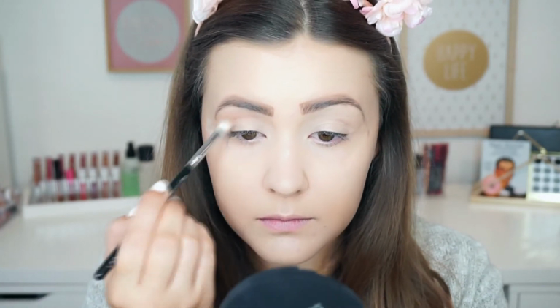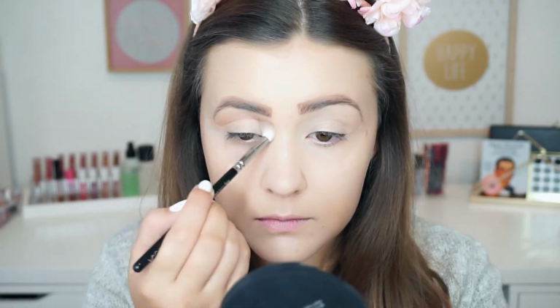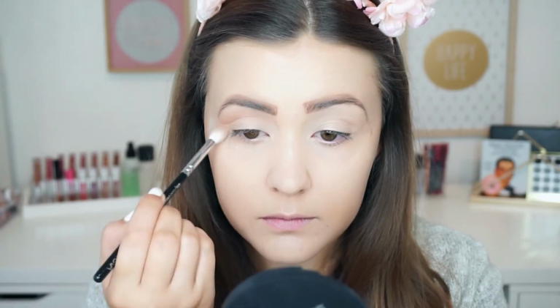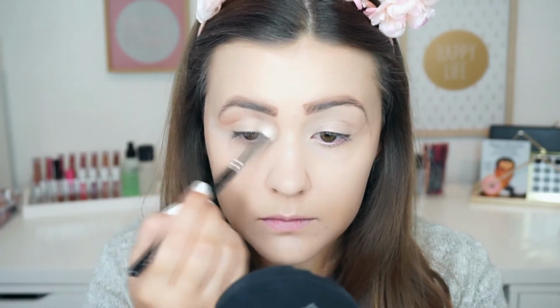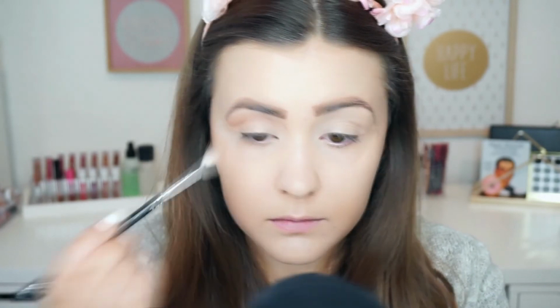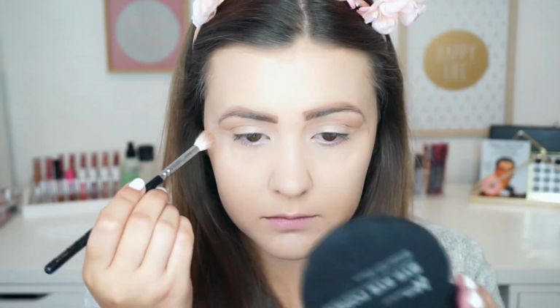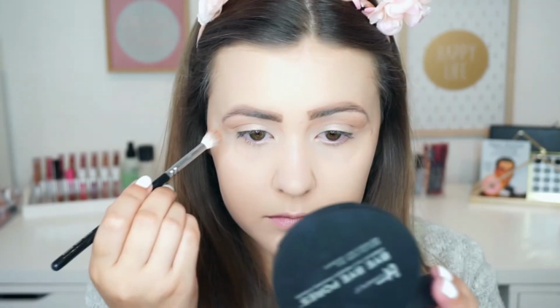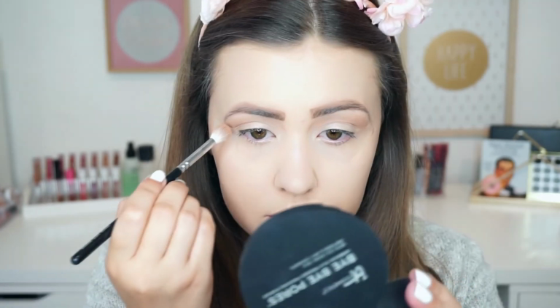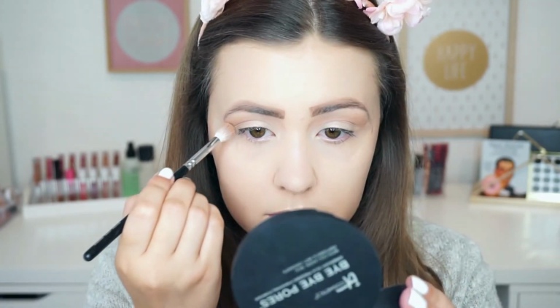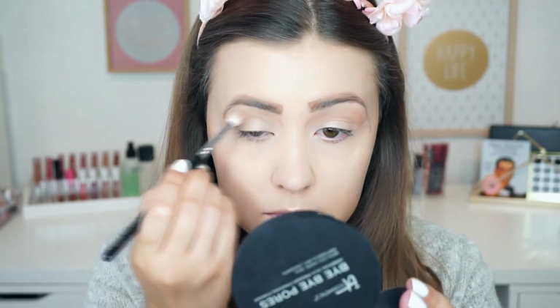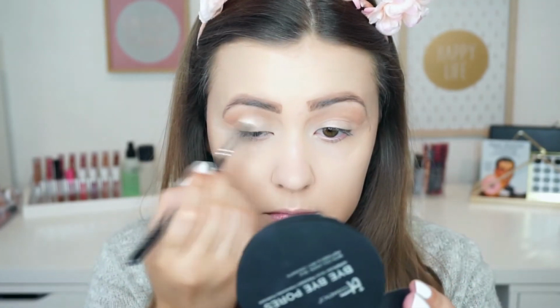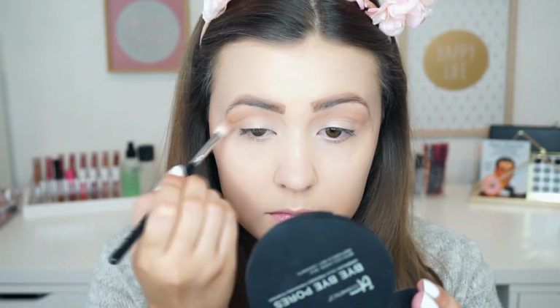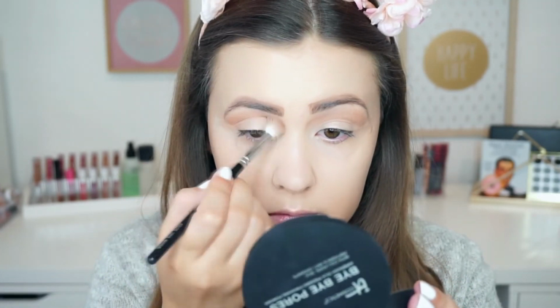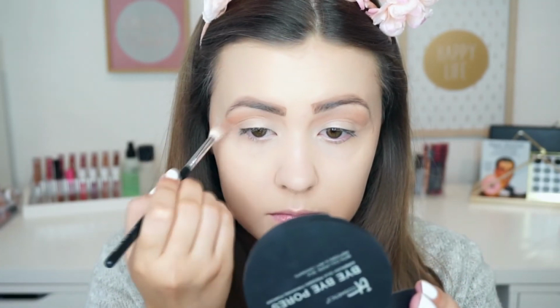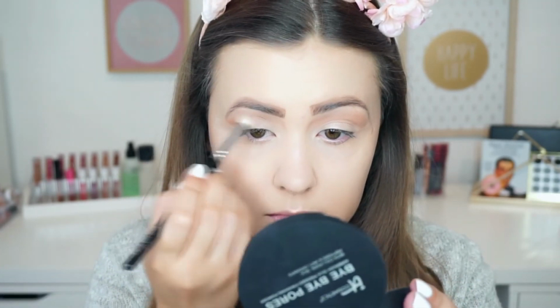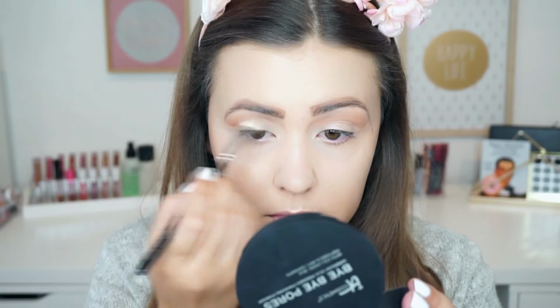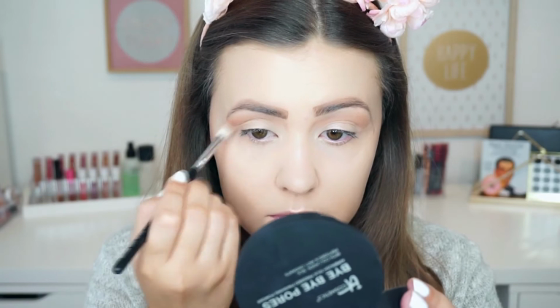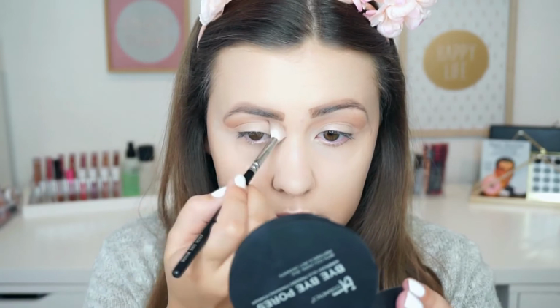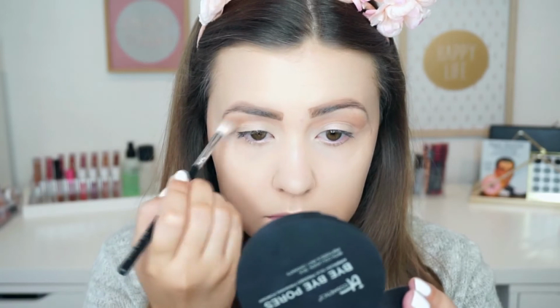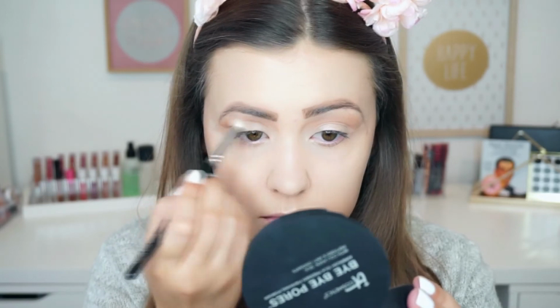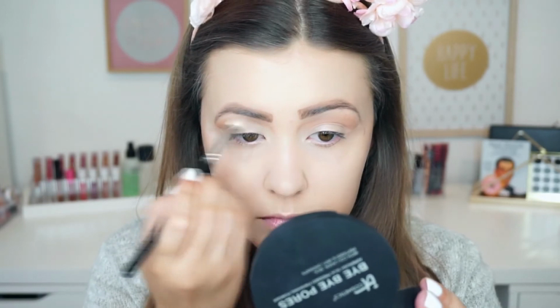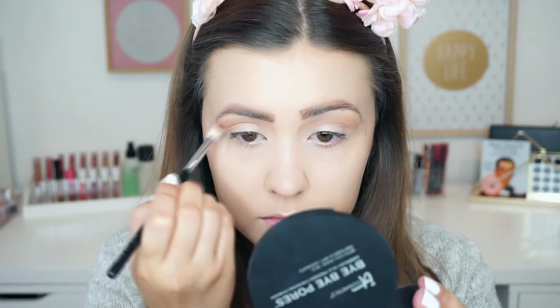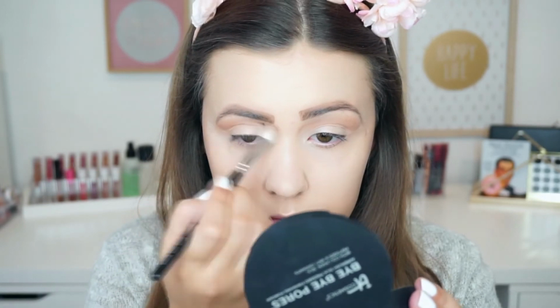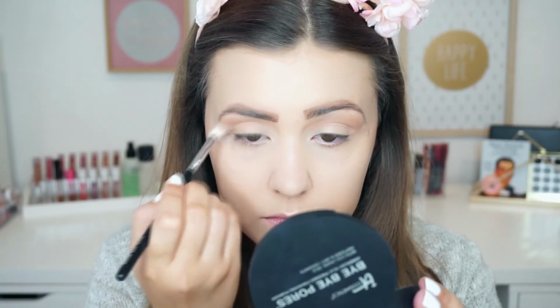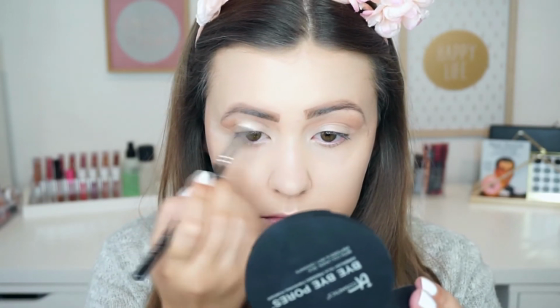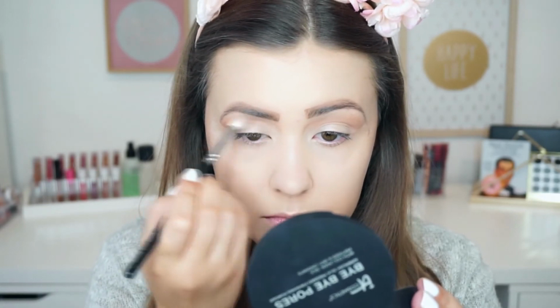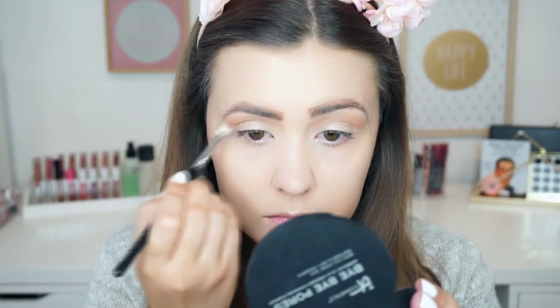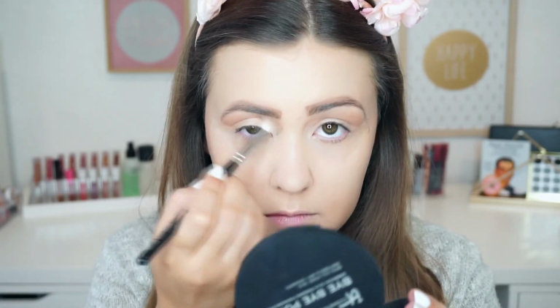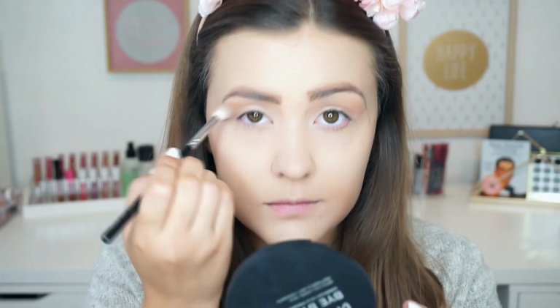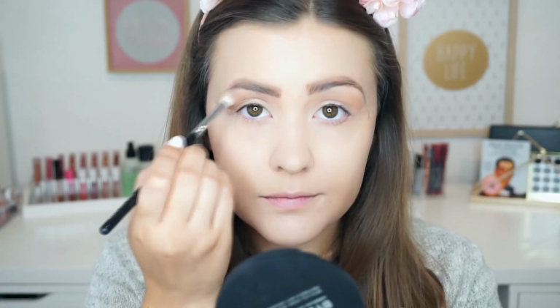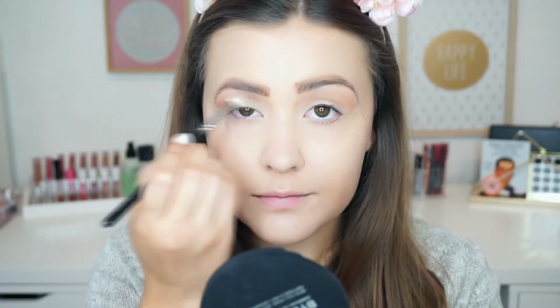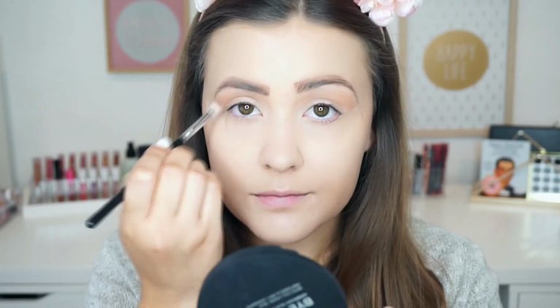So first I'm going to apply this in my crease, and then I'm going to fade it out towards my brow bone, but my brush has a little bit less product on it.